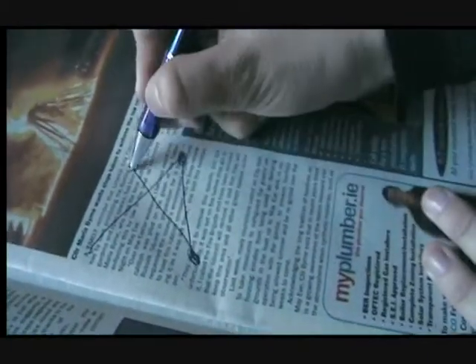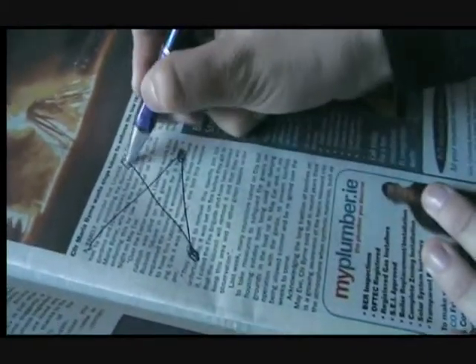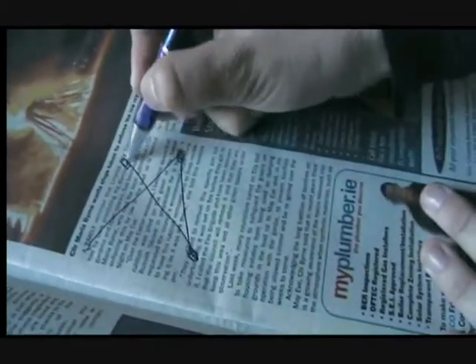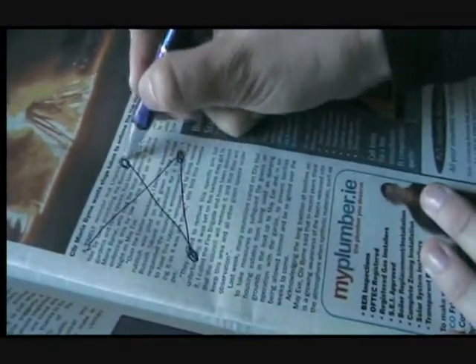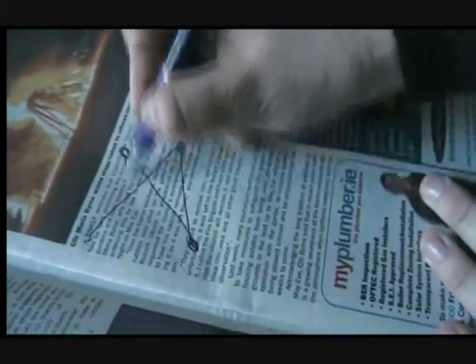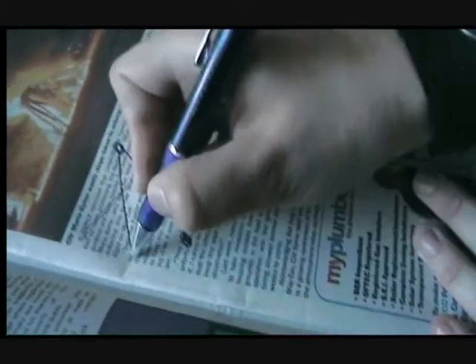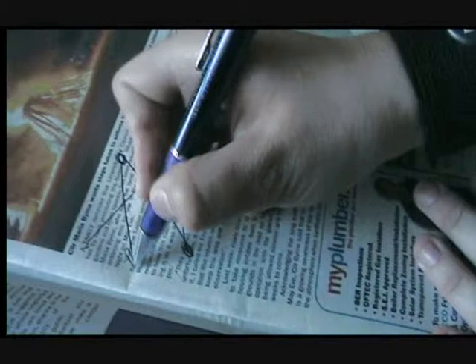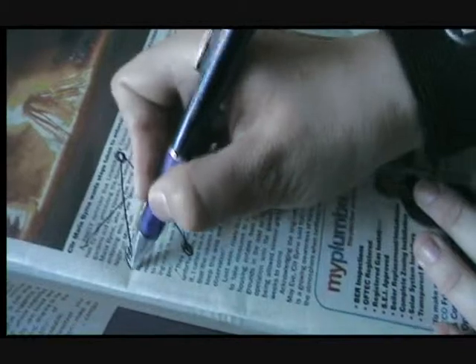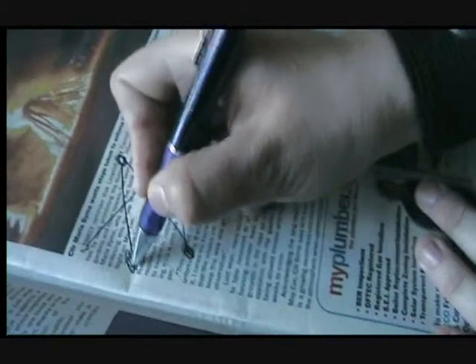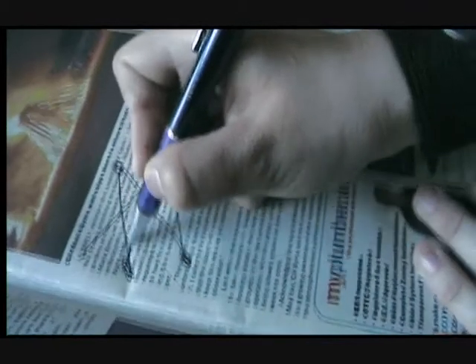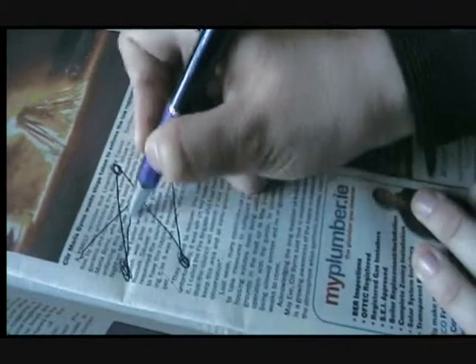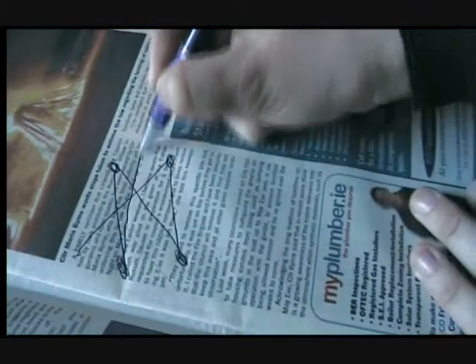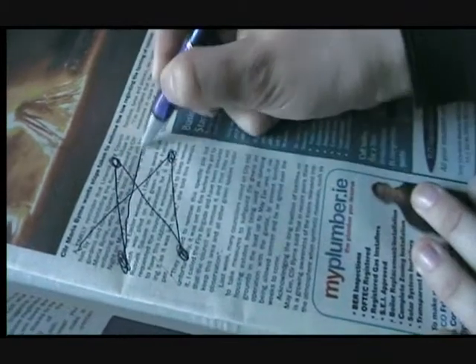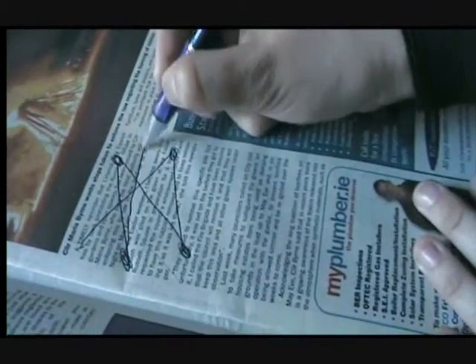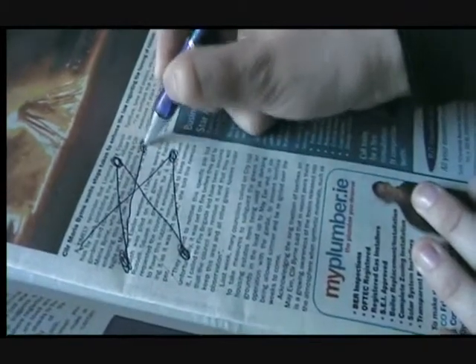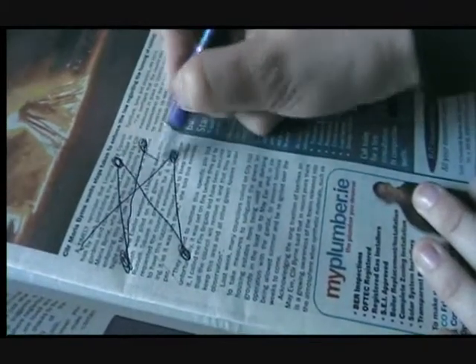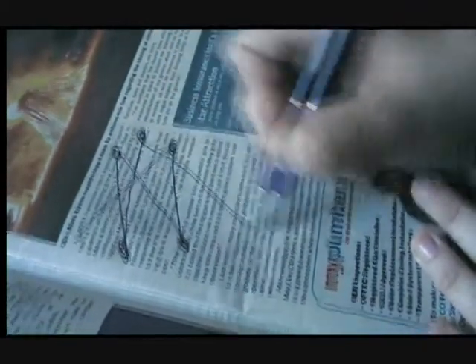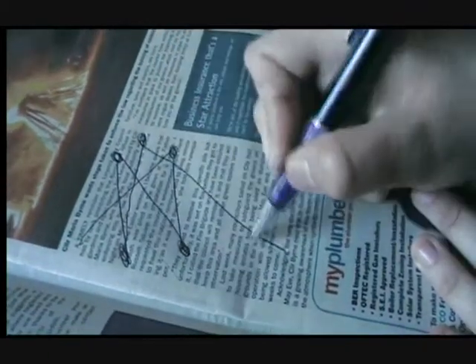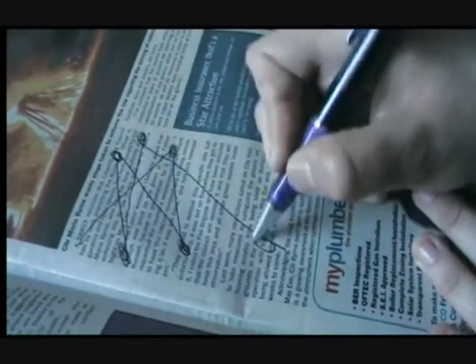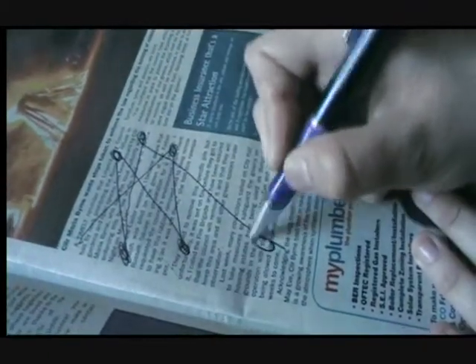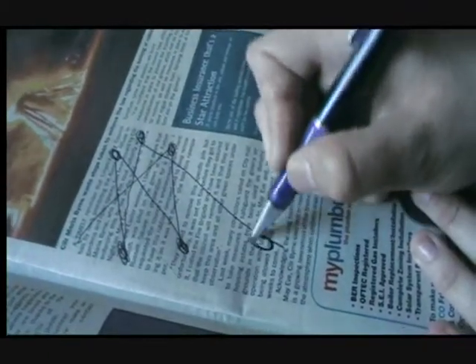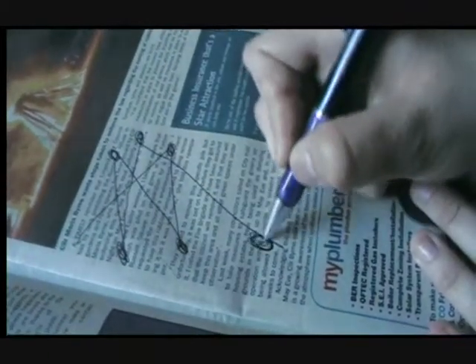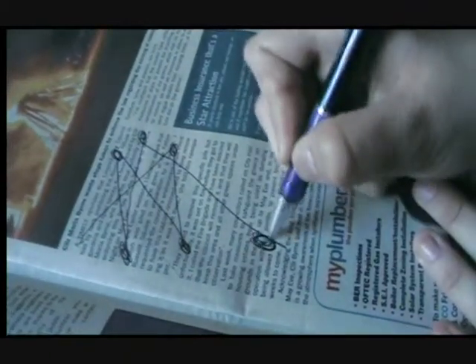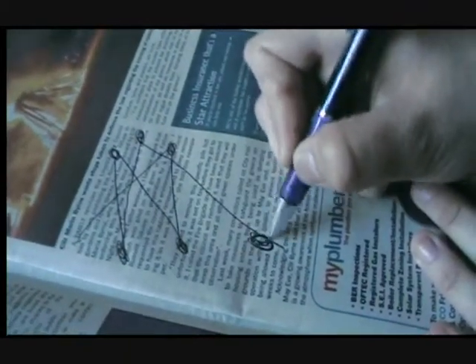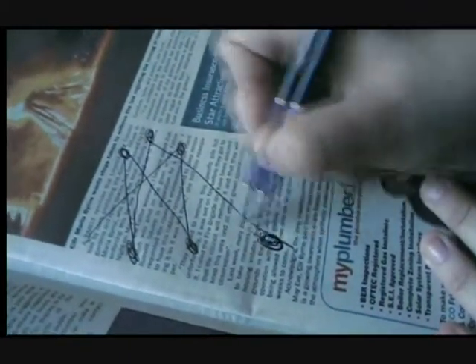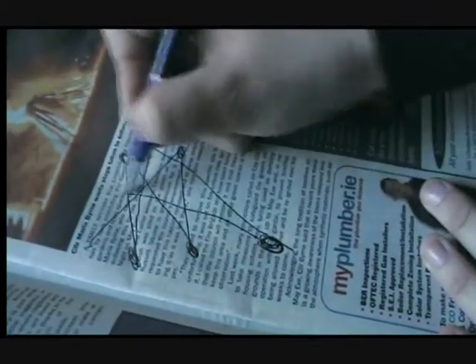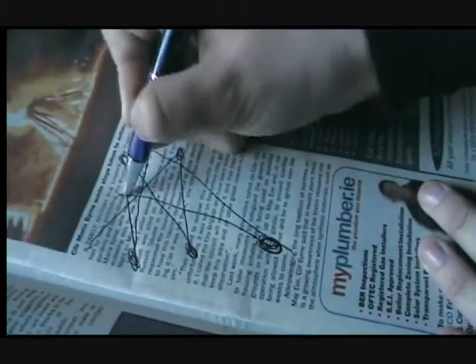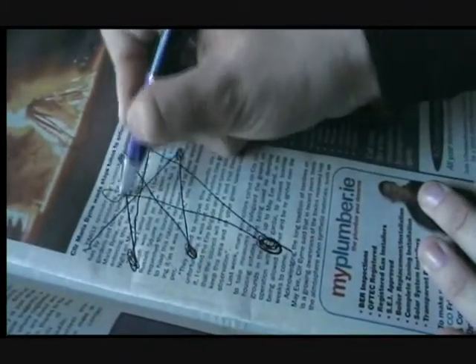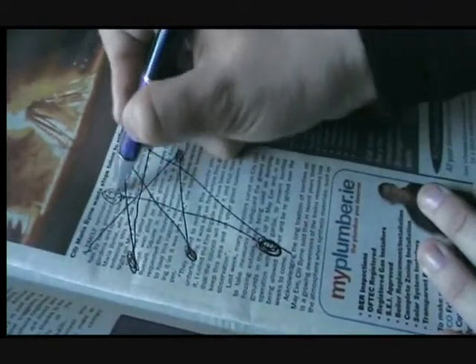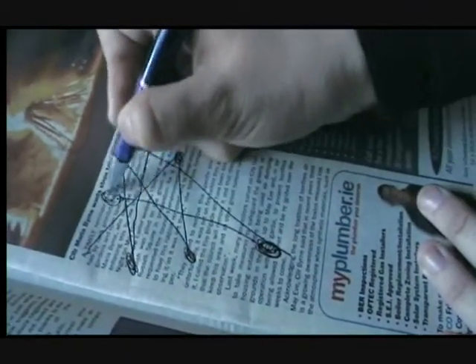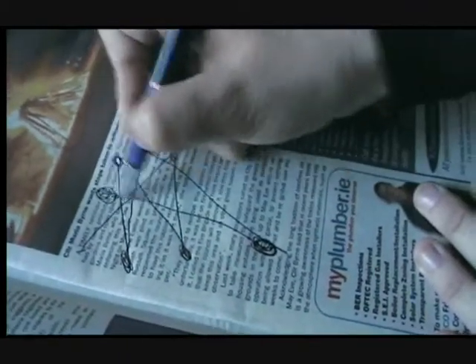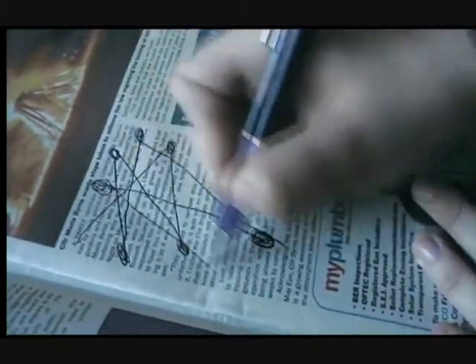Our eyes in fact dart around the page, concentrating on more noticeable aspects of the page first.